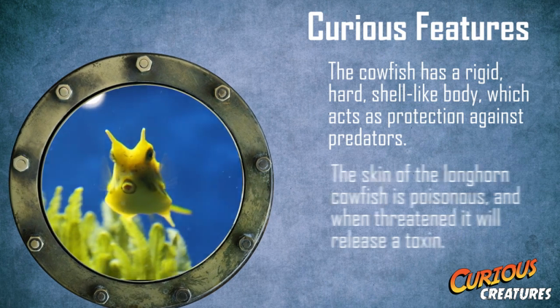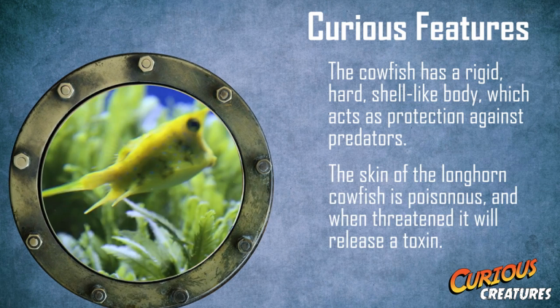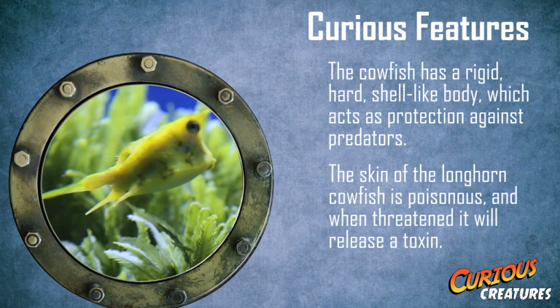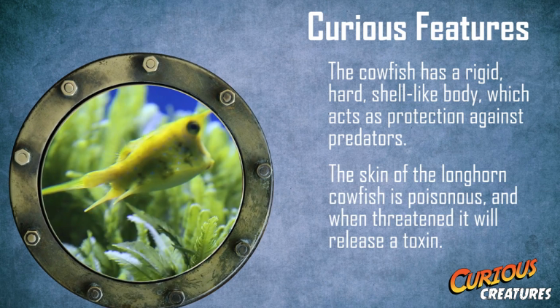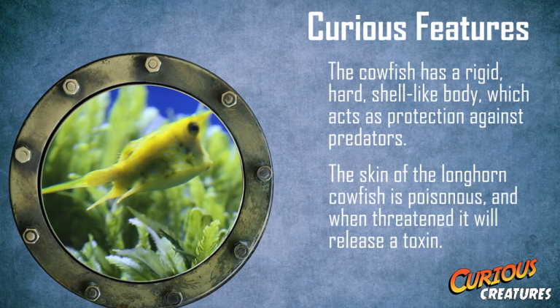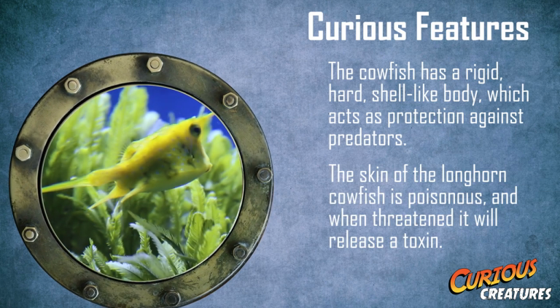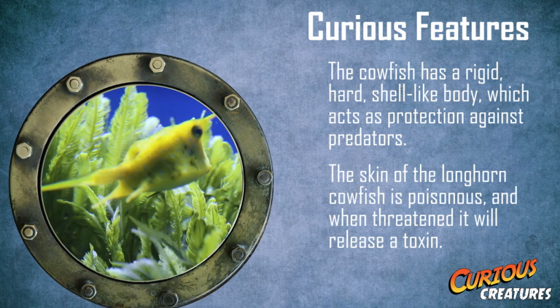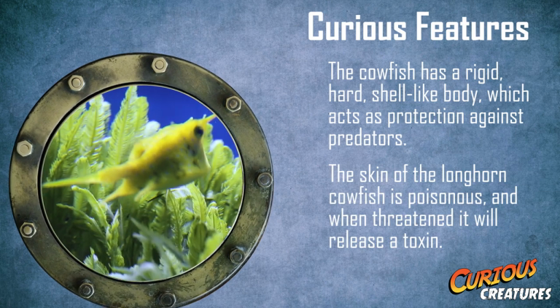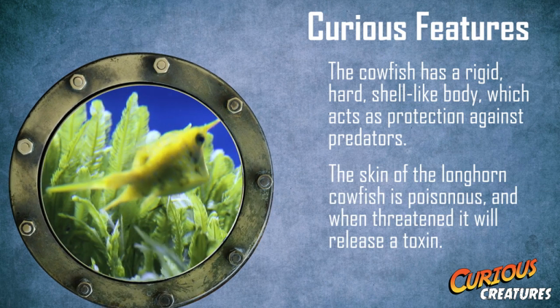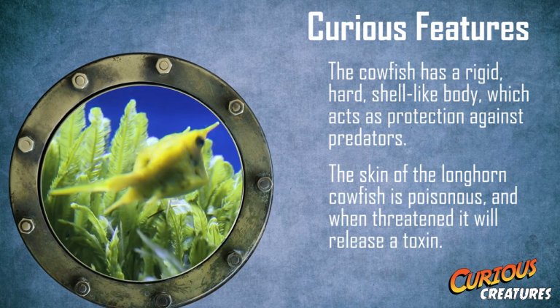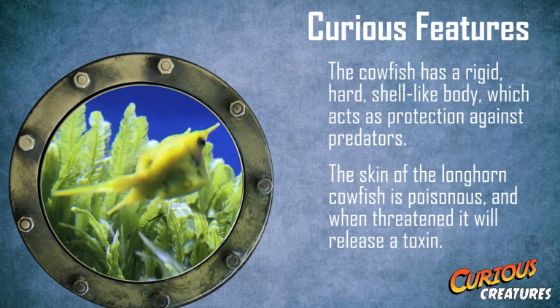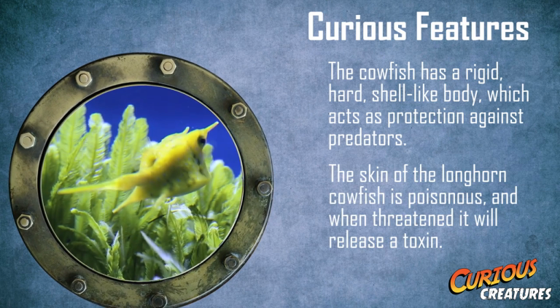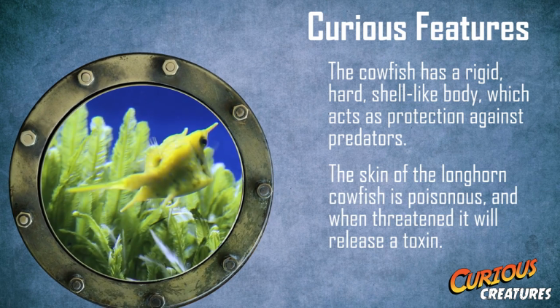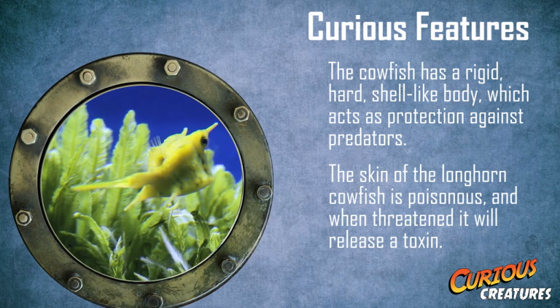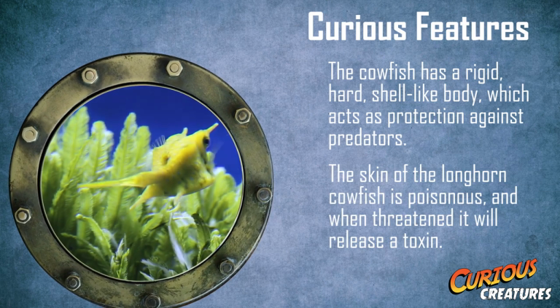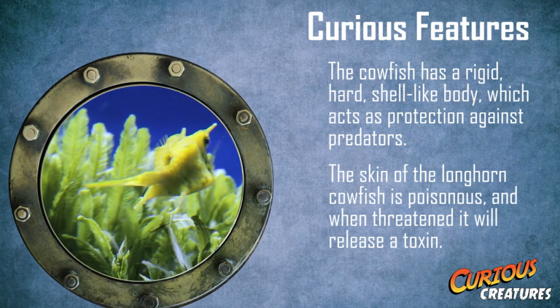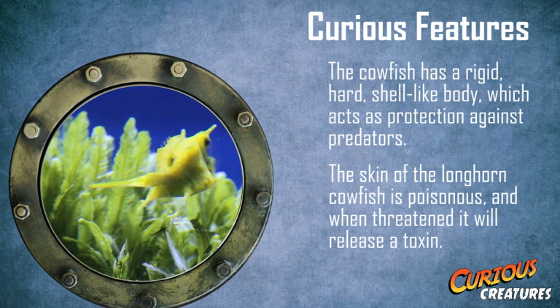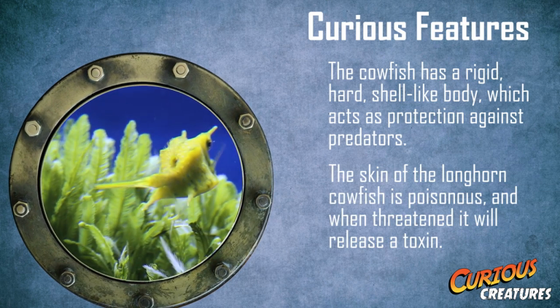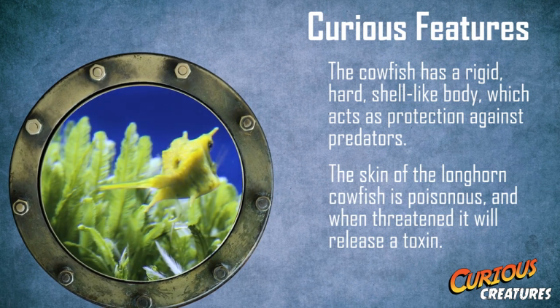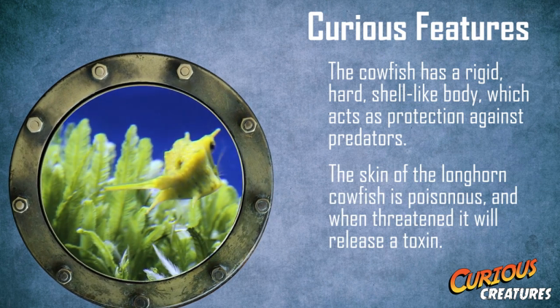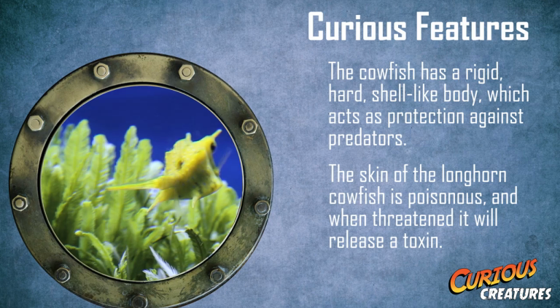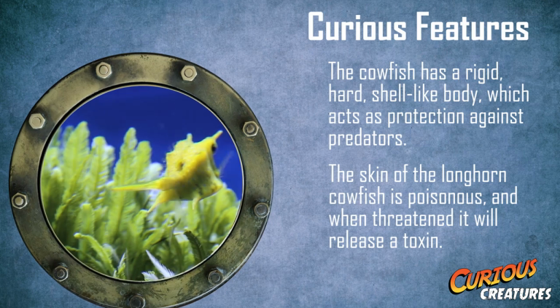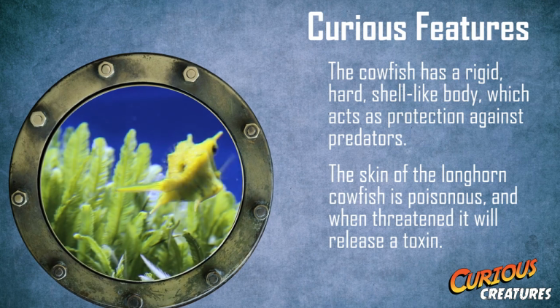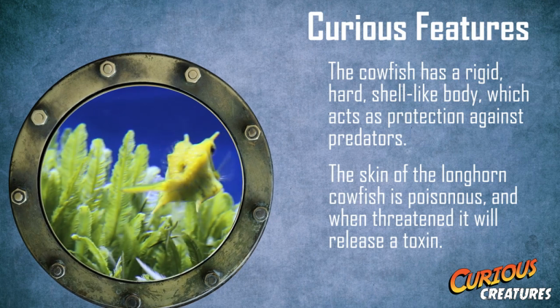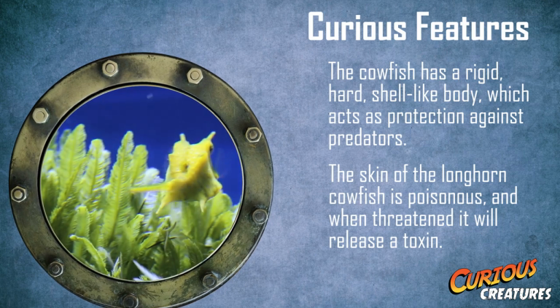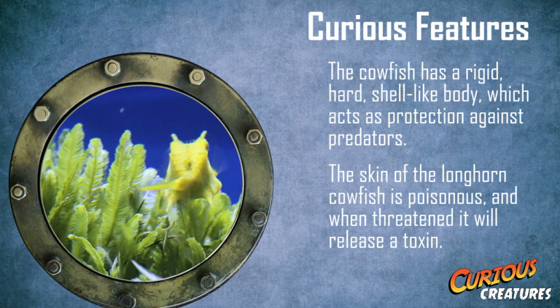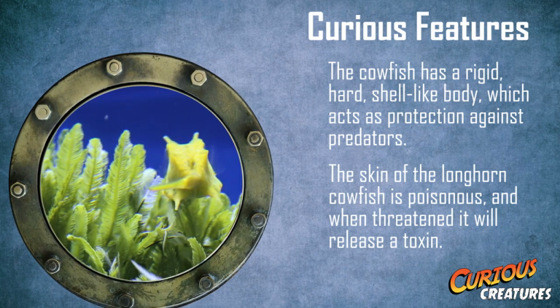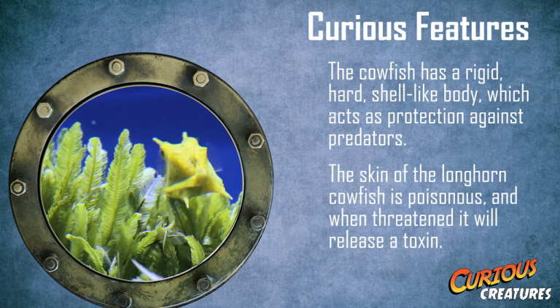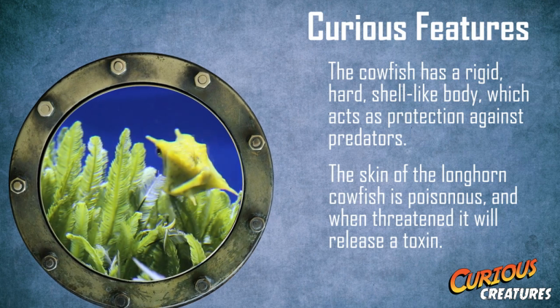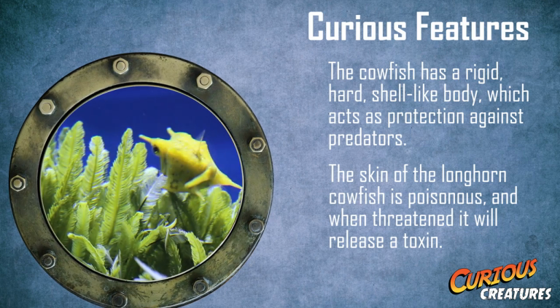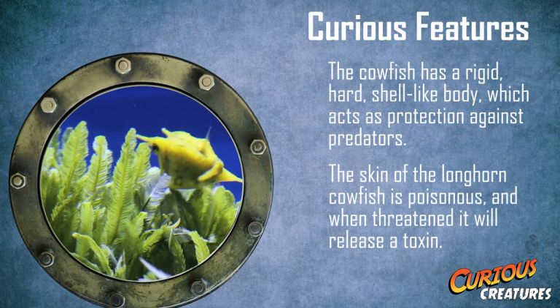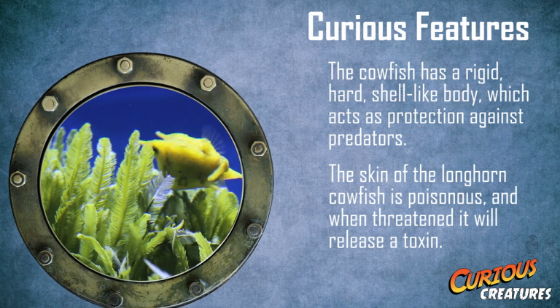As well as this, the skin of the longhorned cowfish is poisonous, and when threatened it will release a toxin.